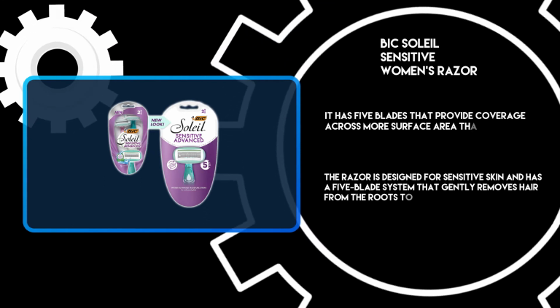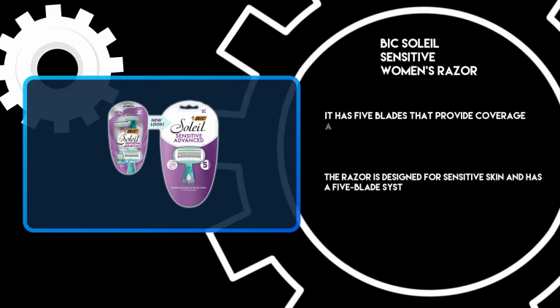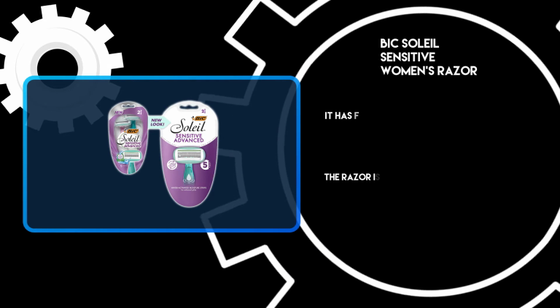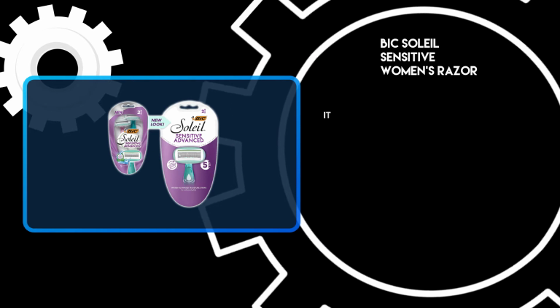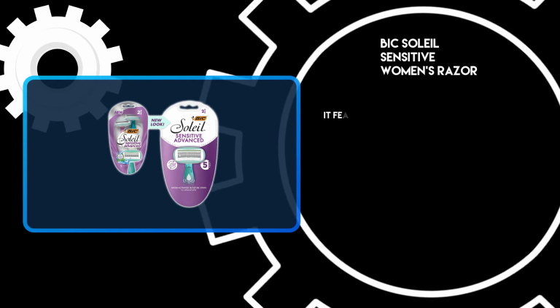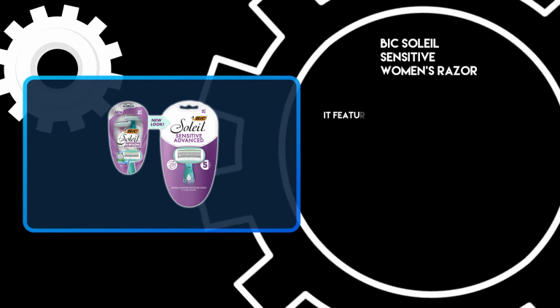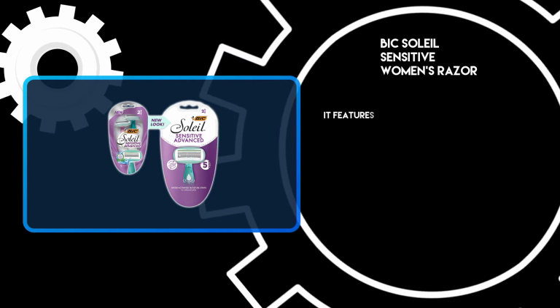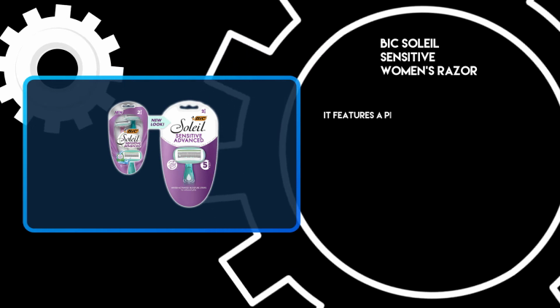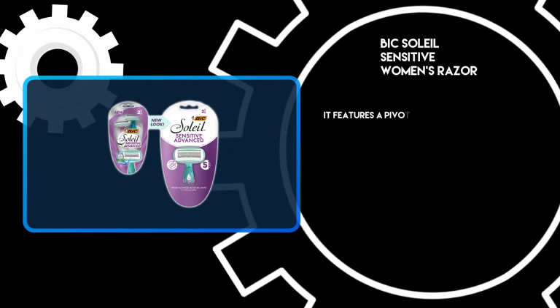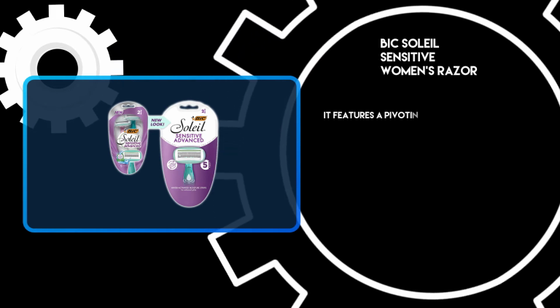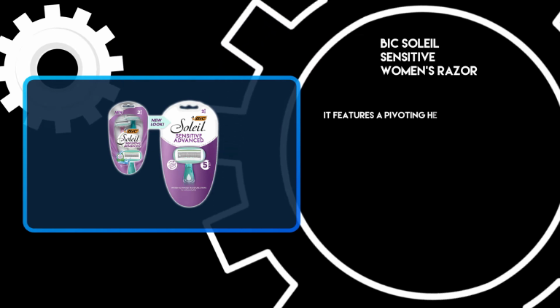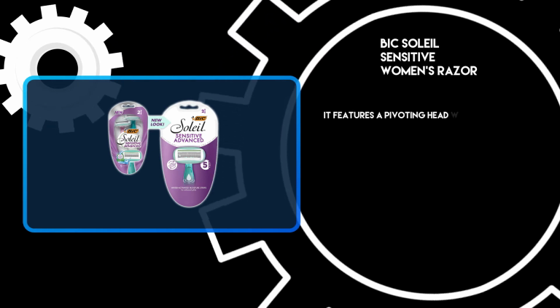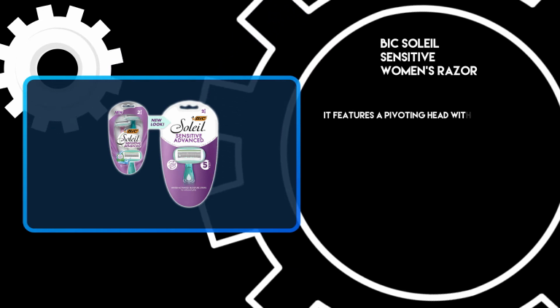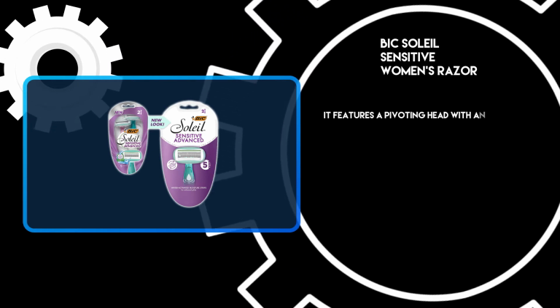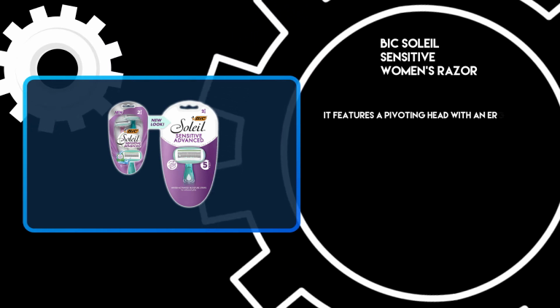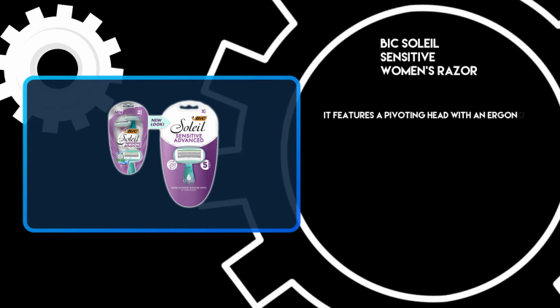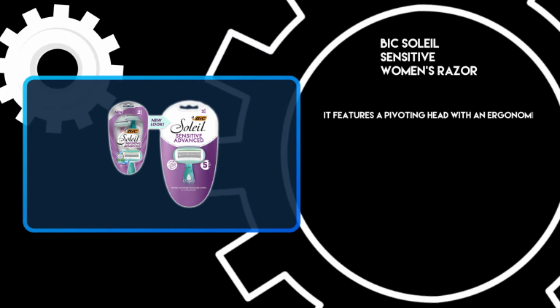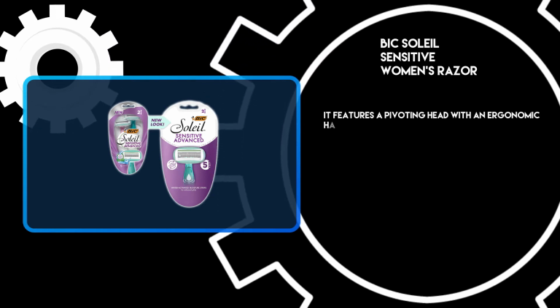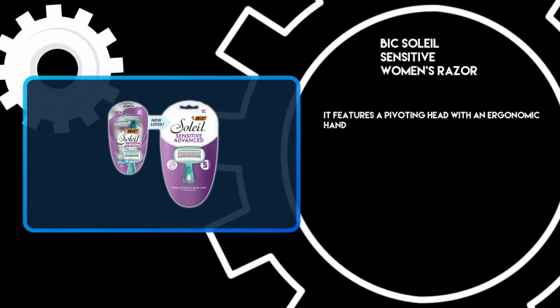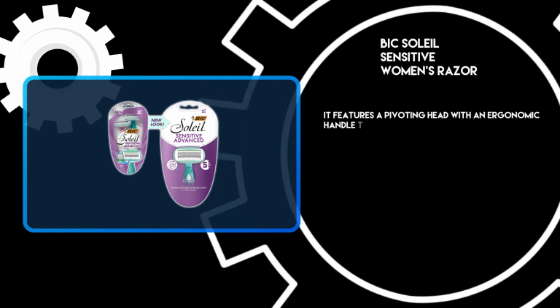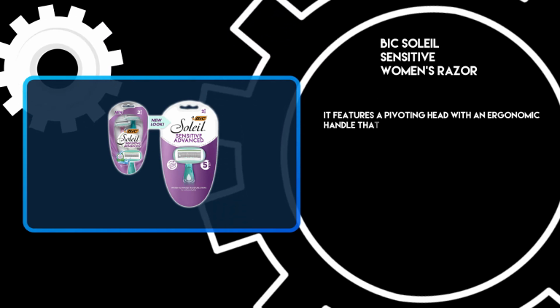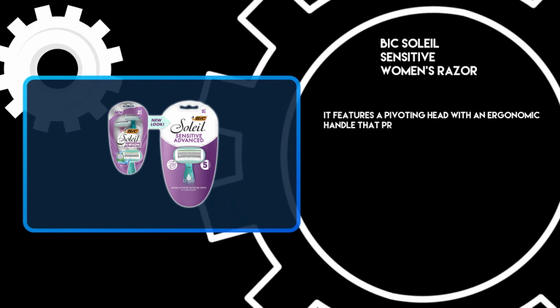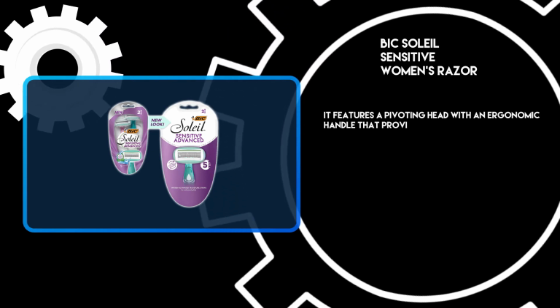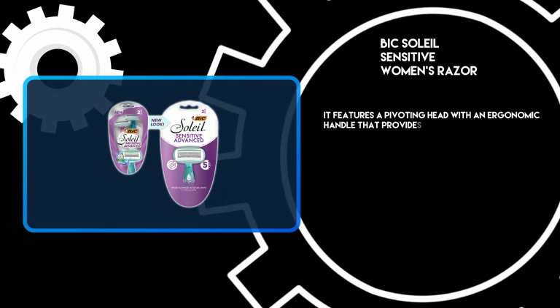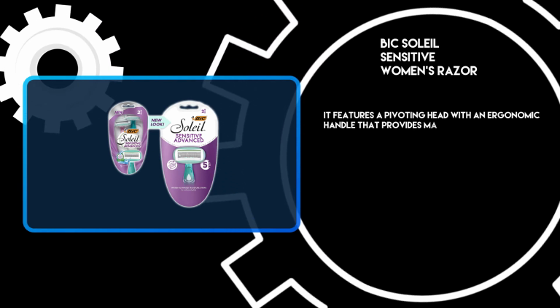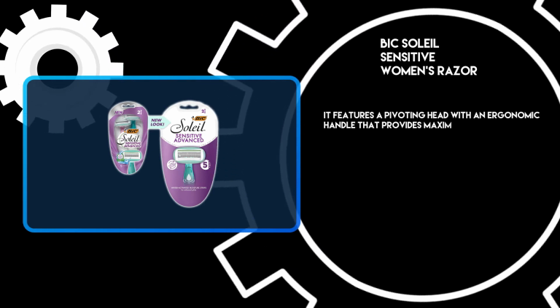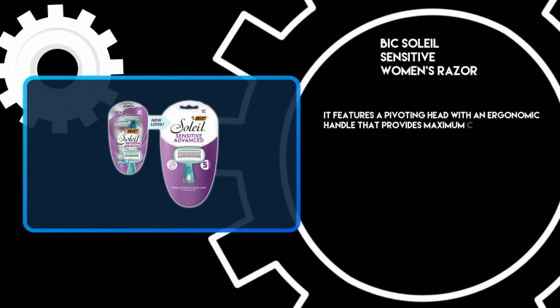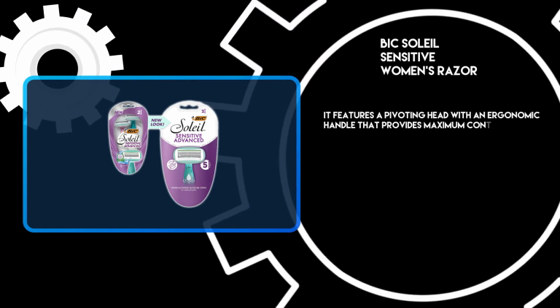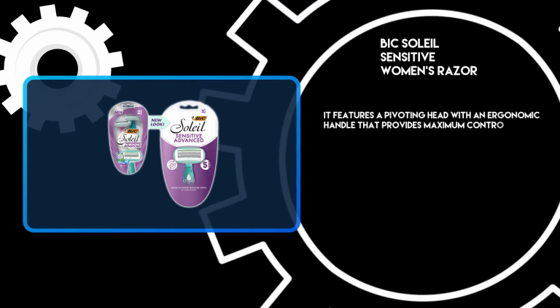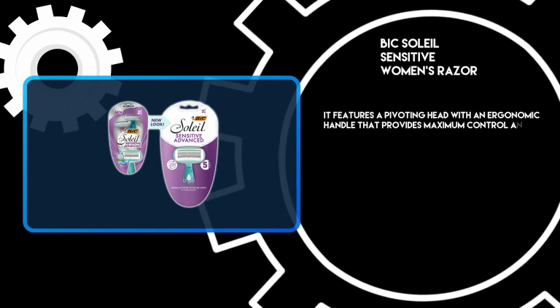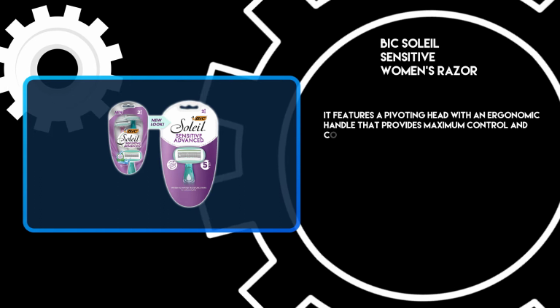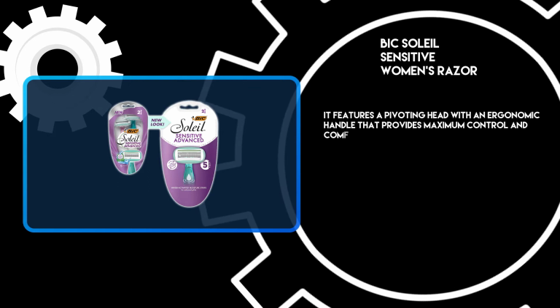It features a pivoting head with an ergonomic handle that provides maximum control and comfort.